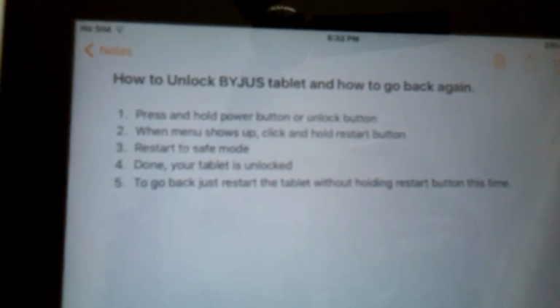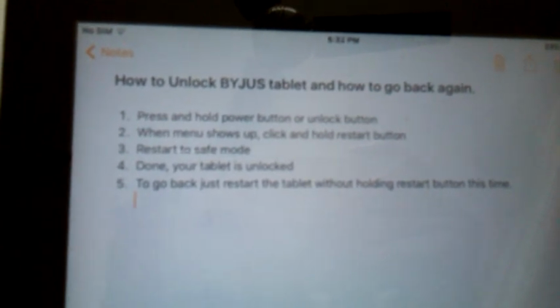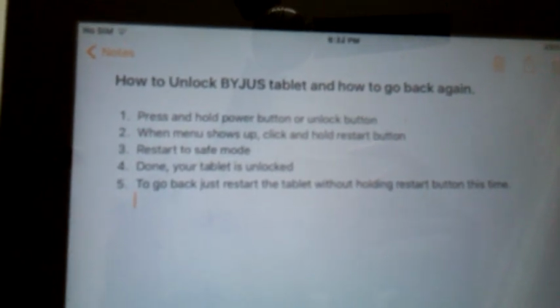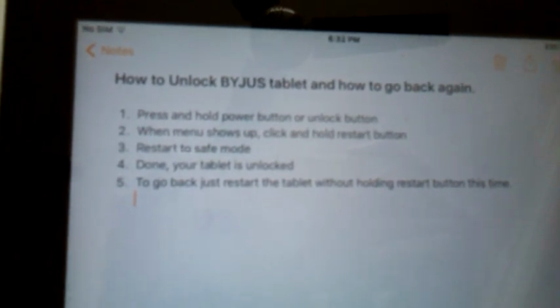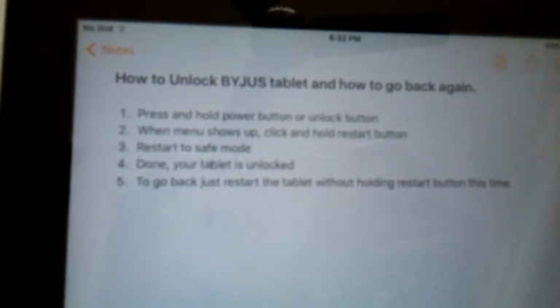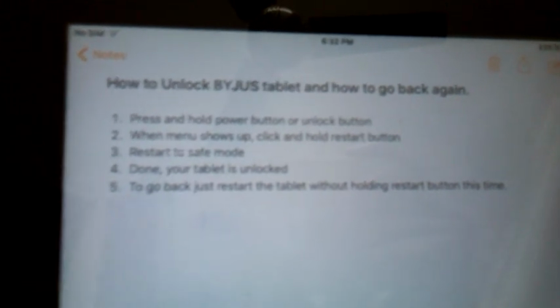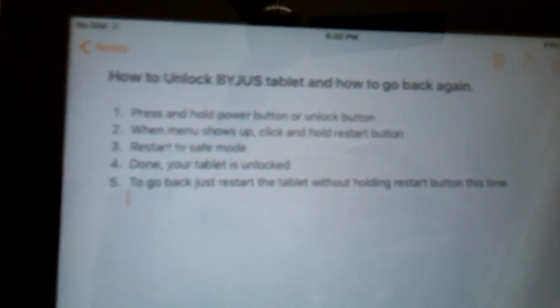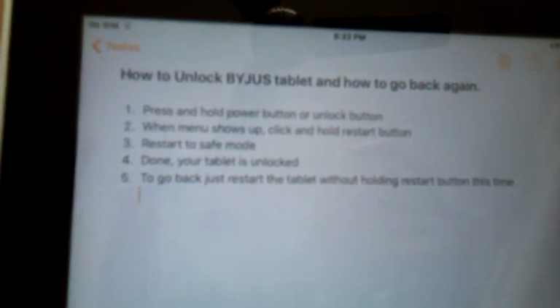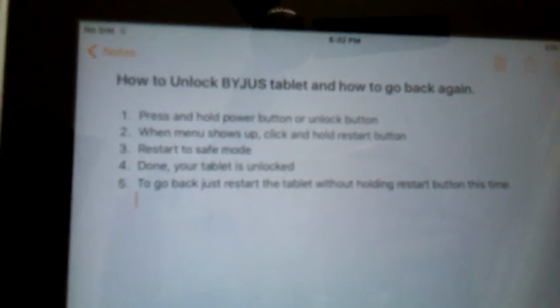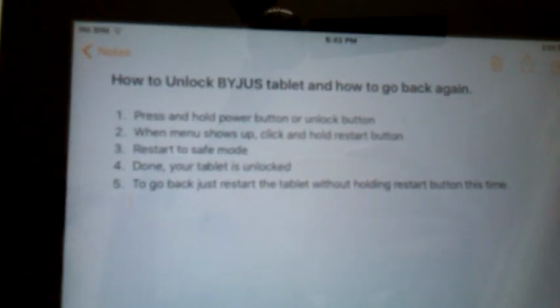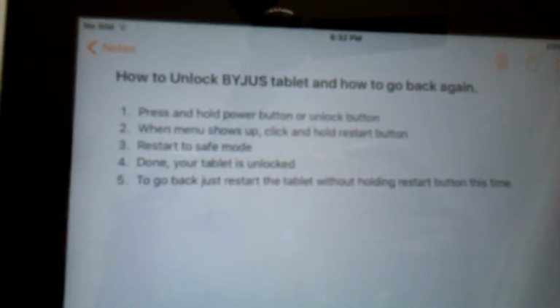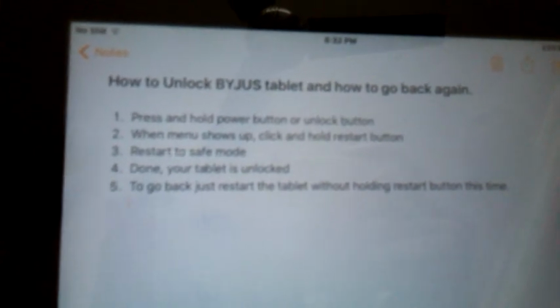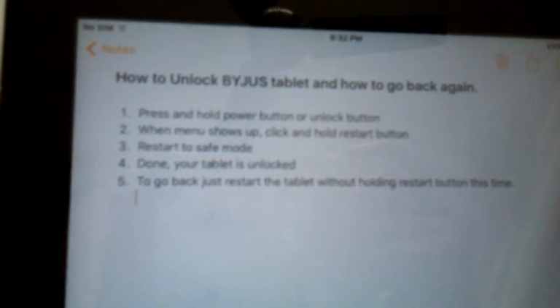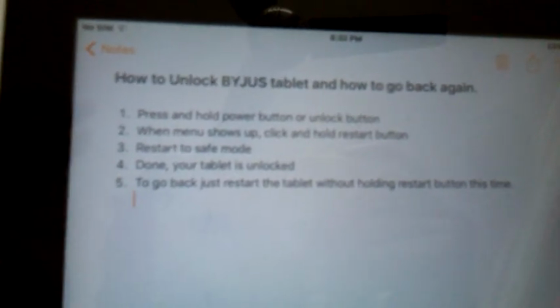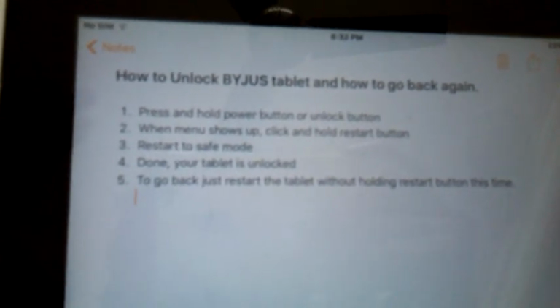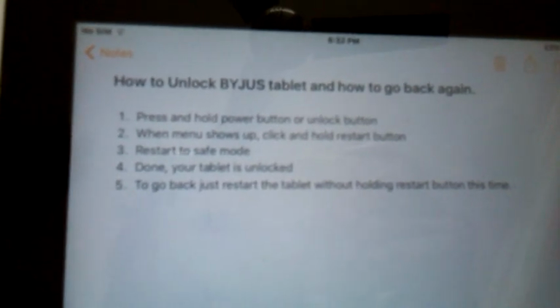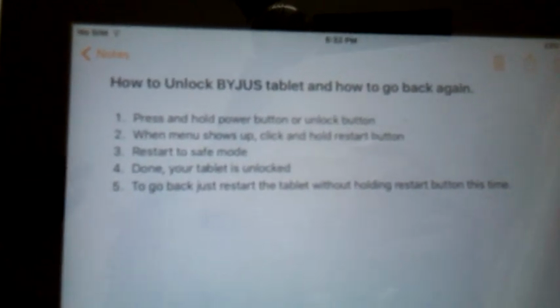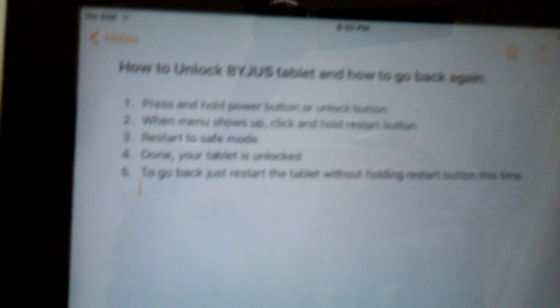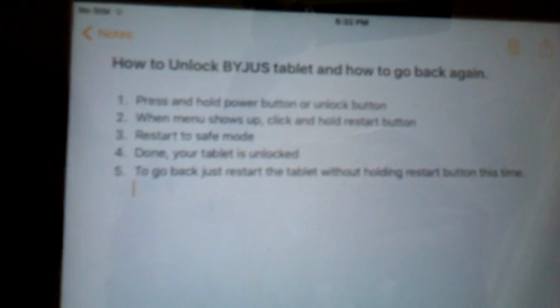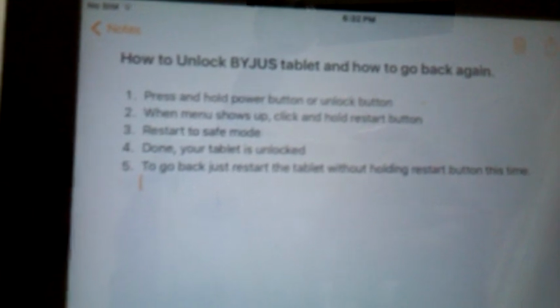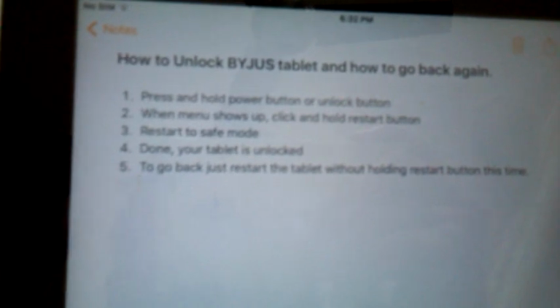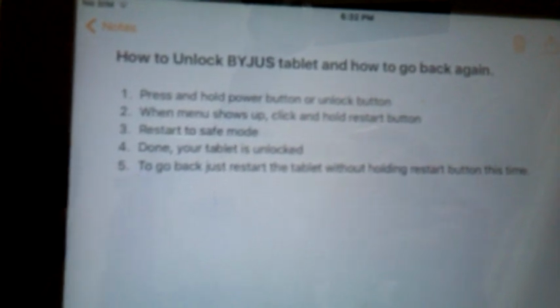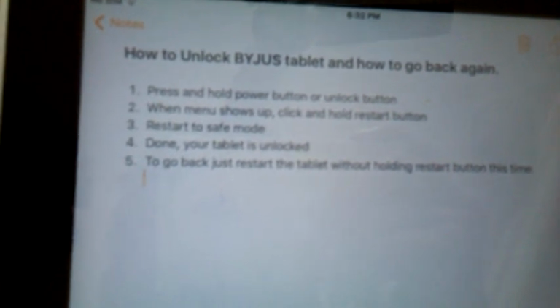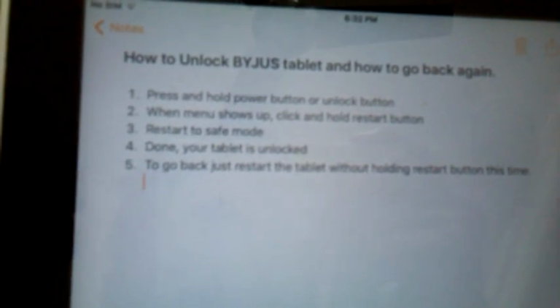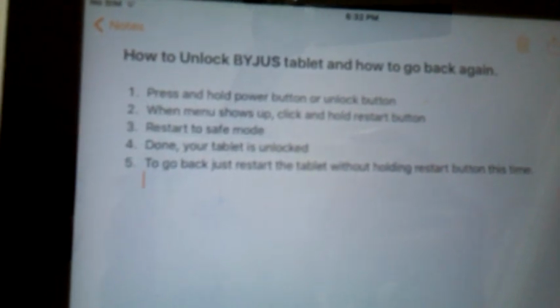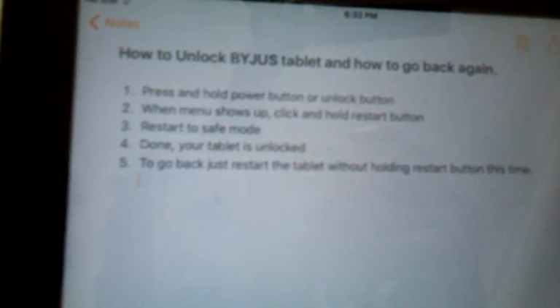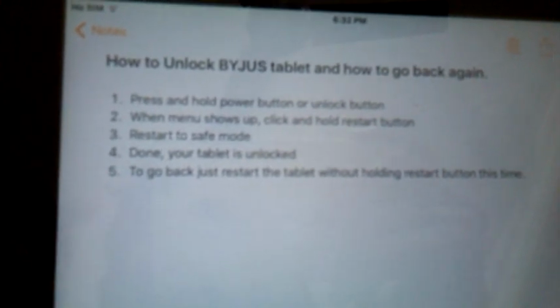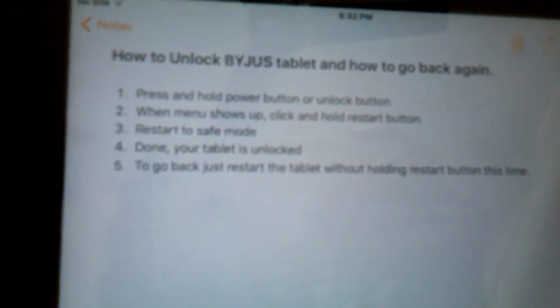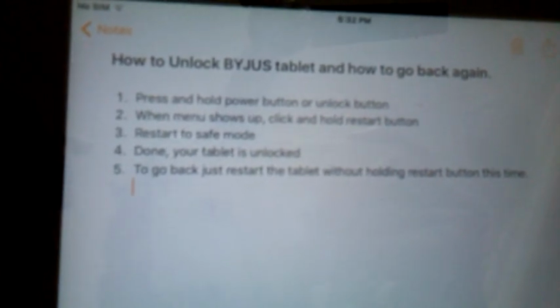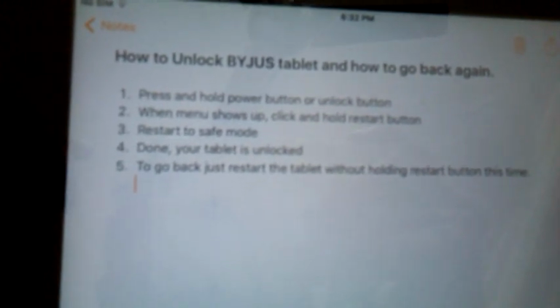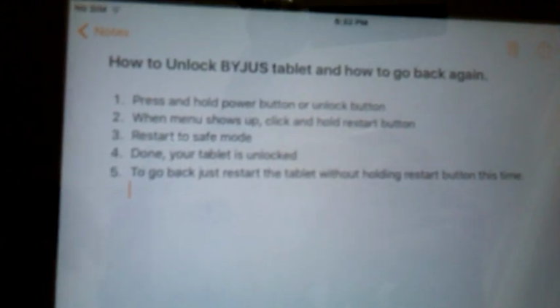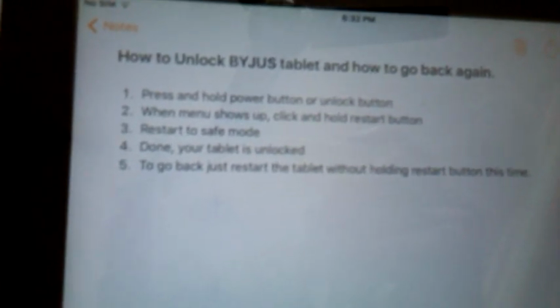What you have to do is click yes, so the tablet will restart to safe mode.